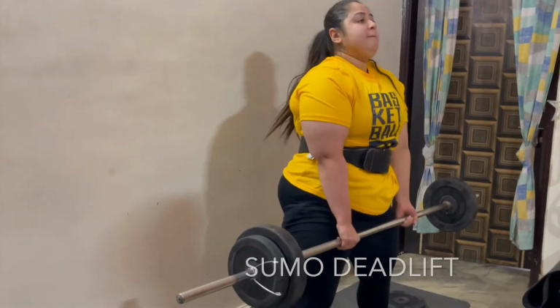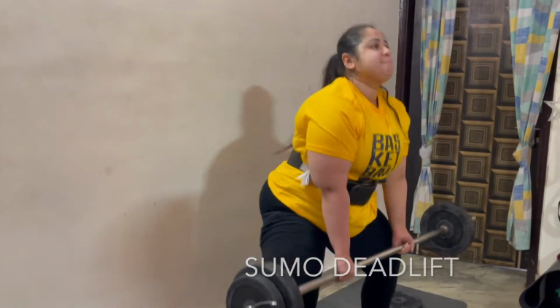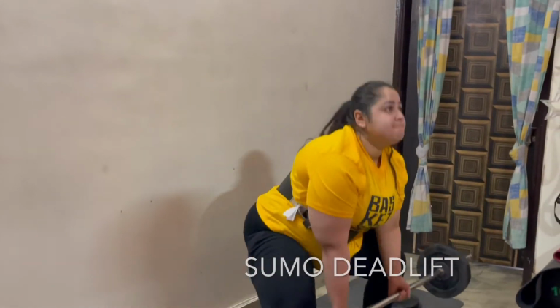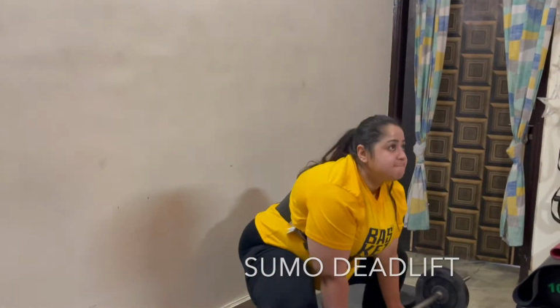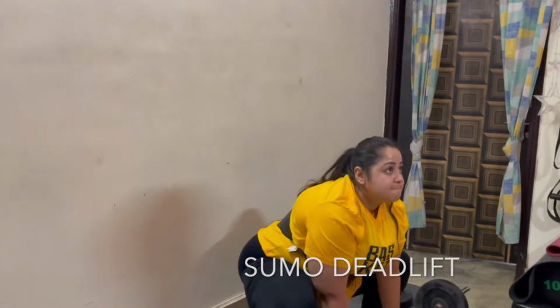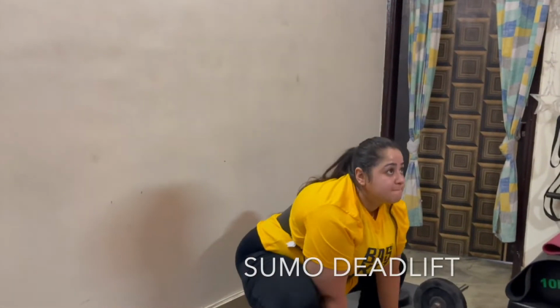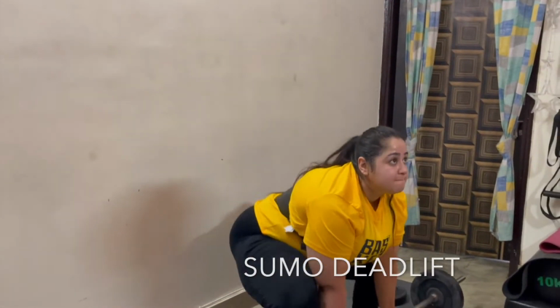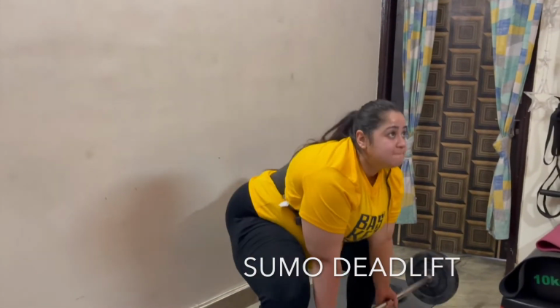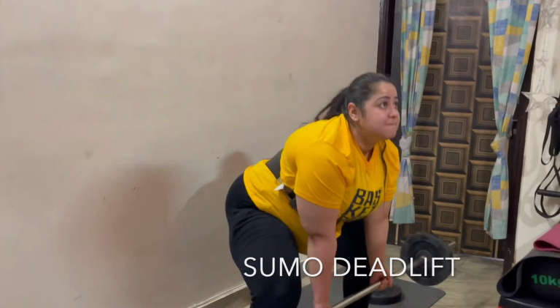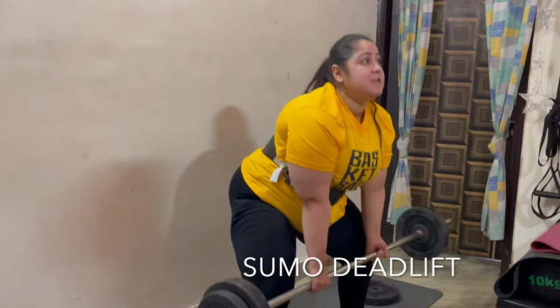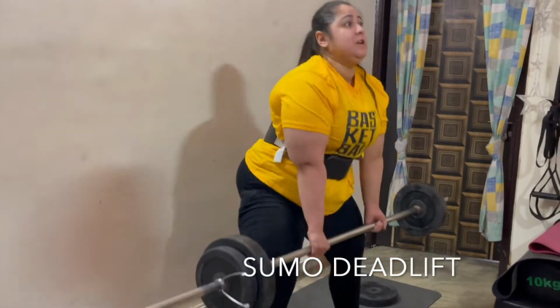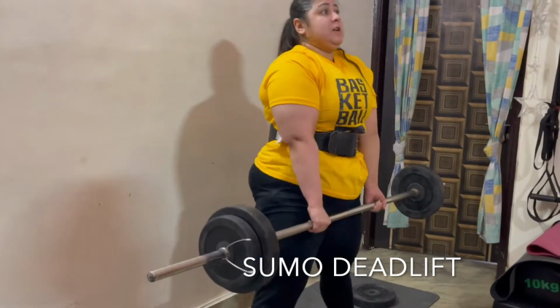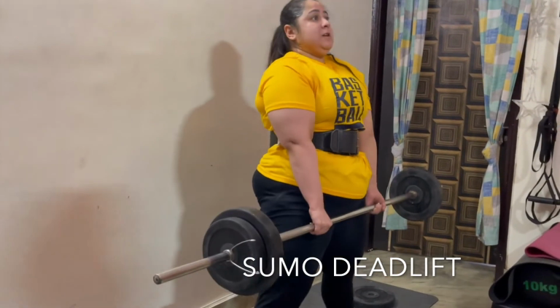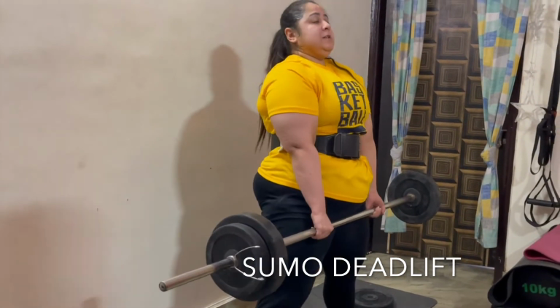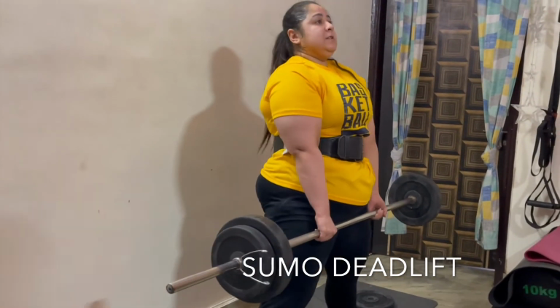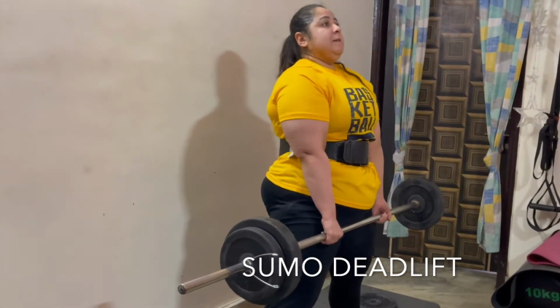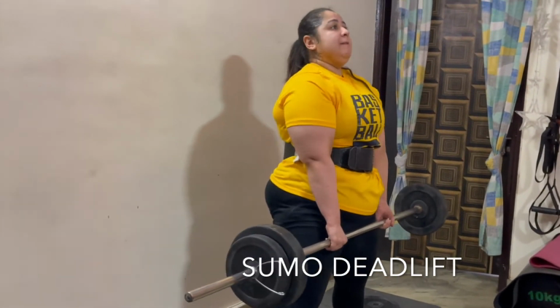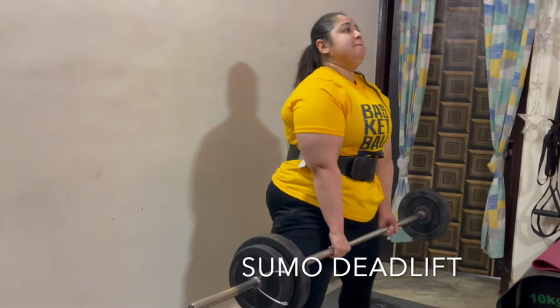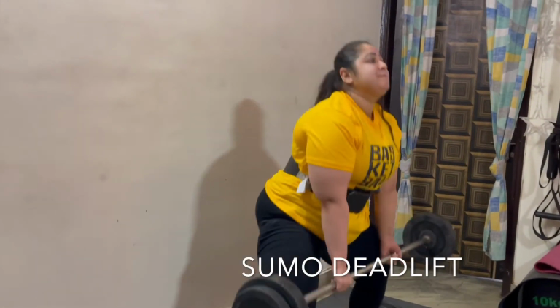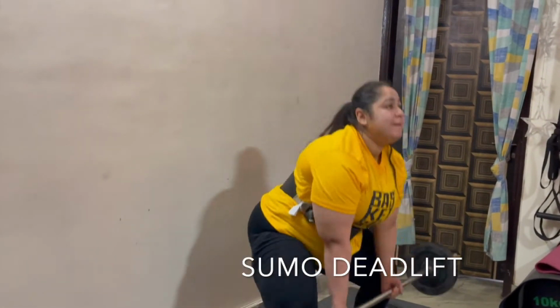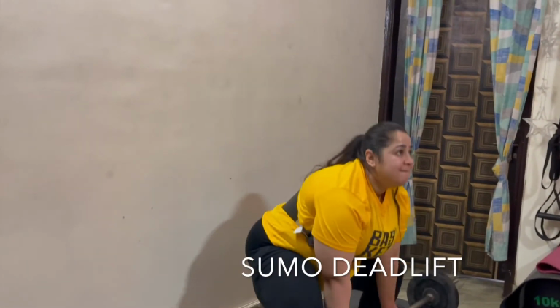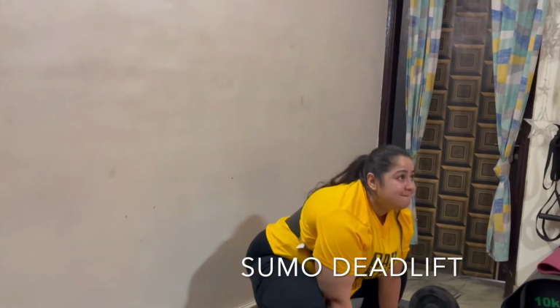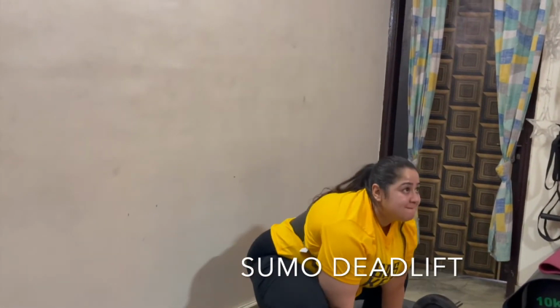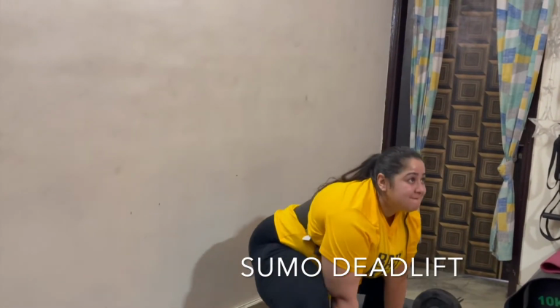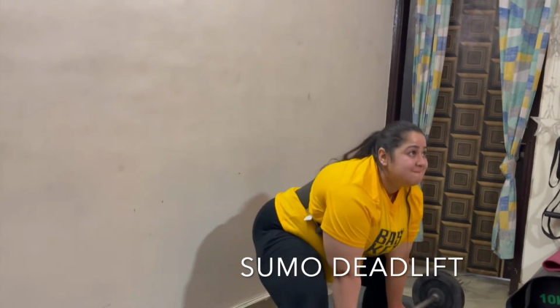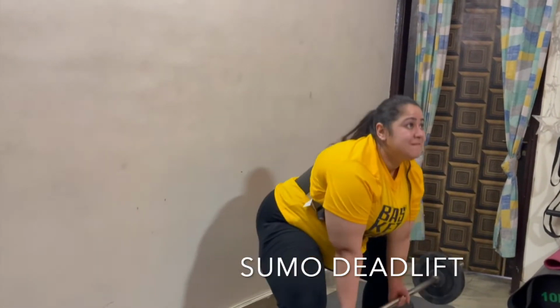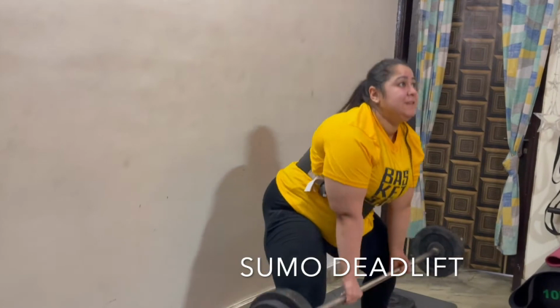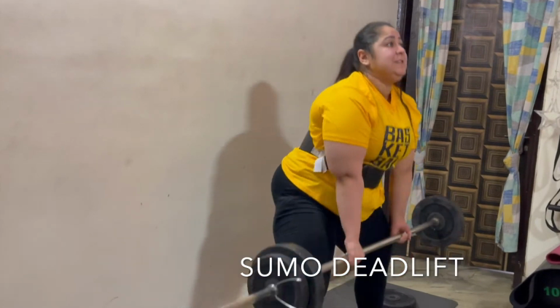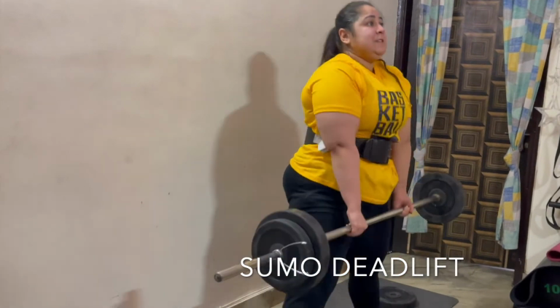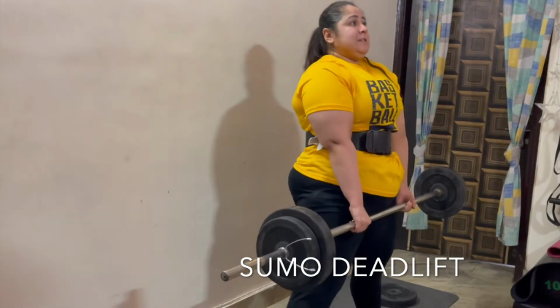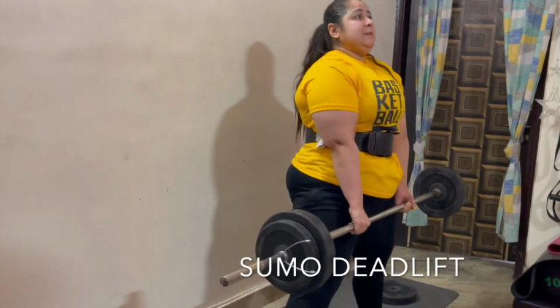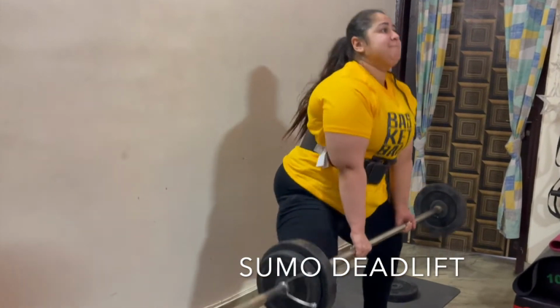Gradually, I increased the weight. I'm not at all a big fan of sumo deadlift, but it's good for your hamstrings.